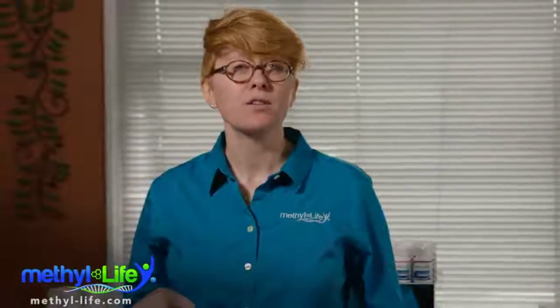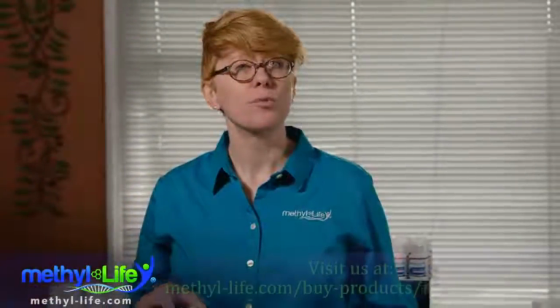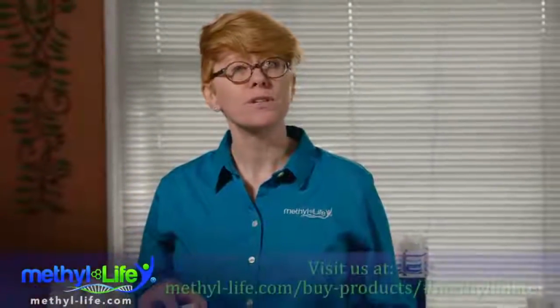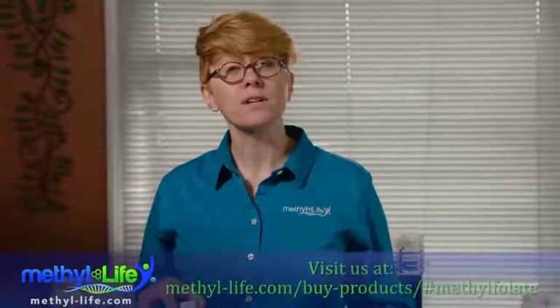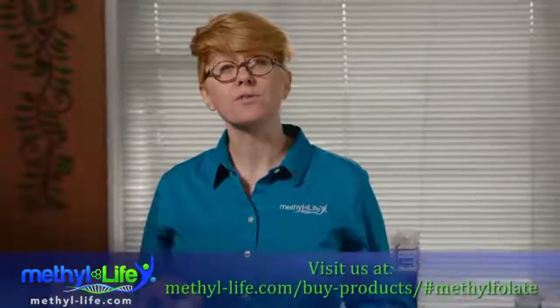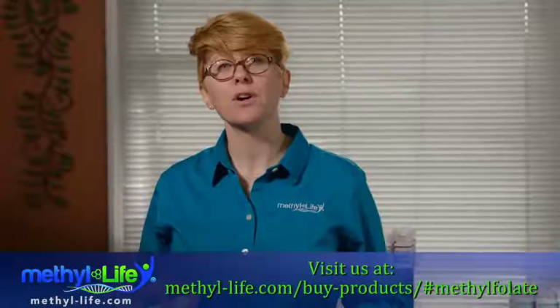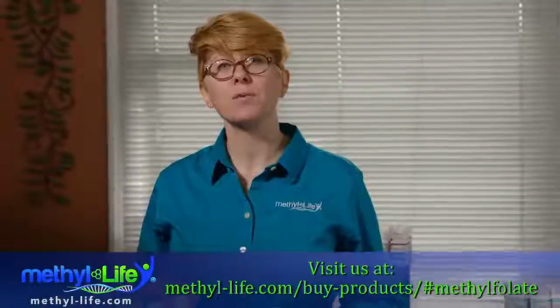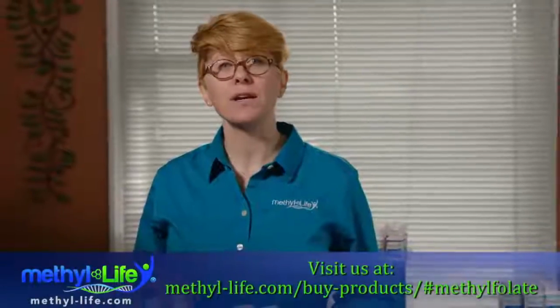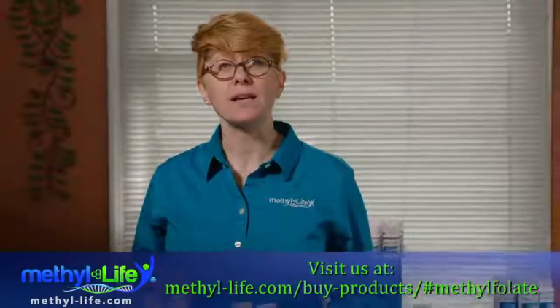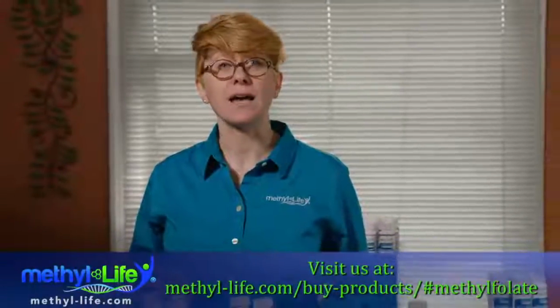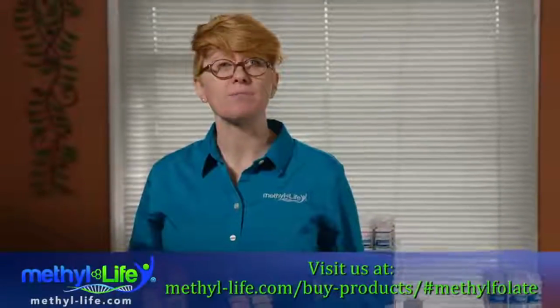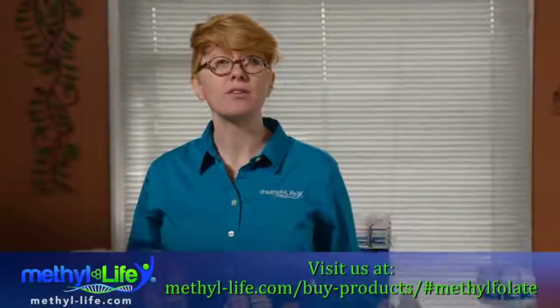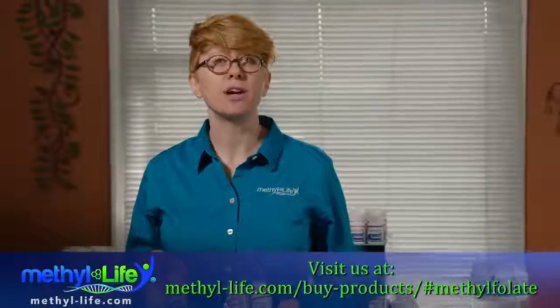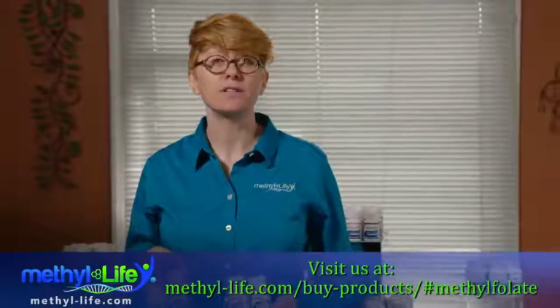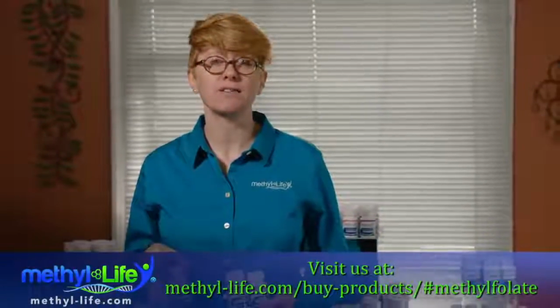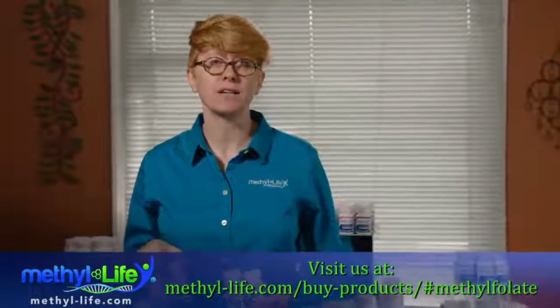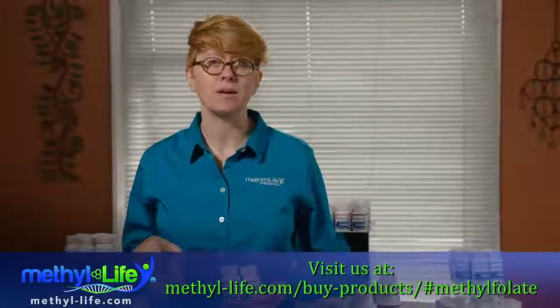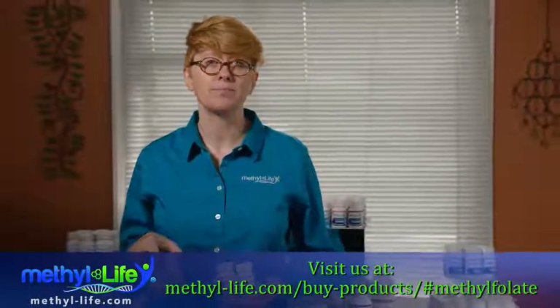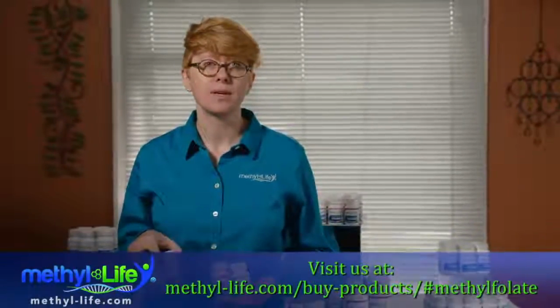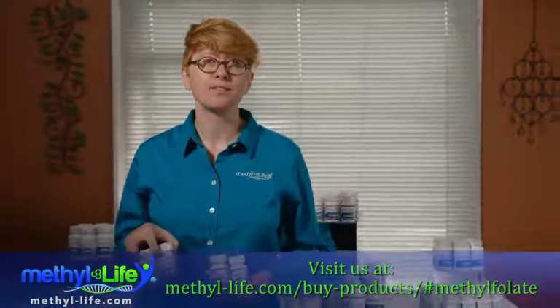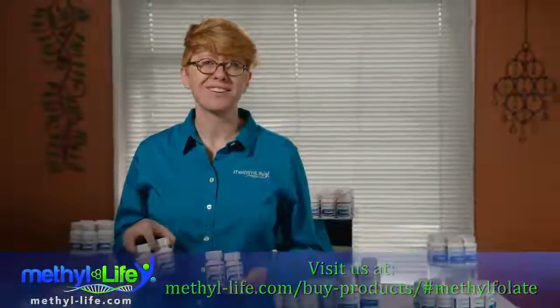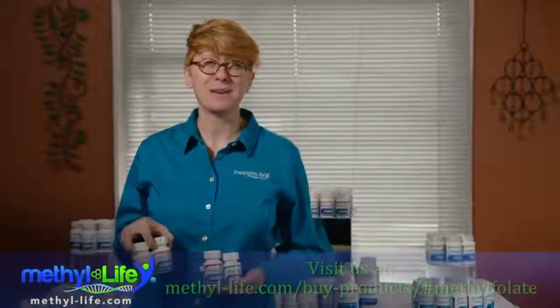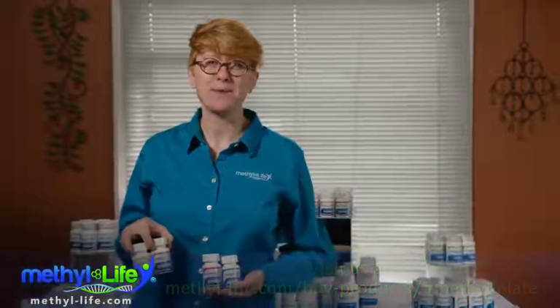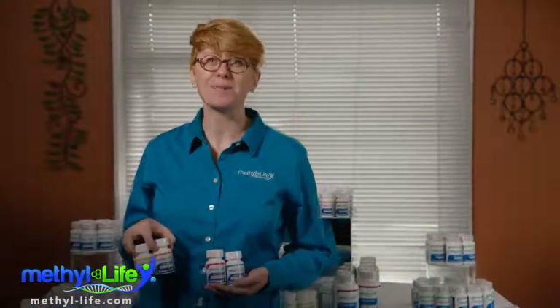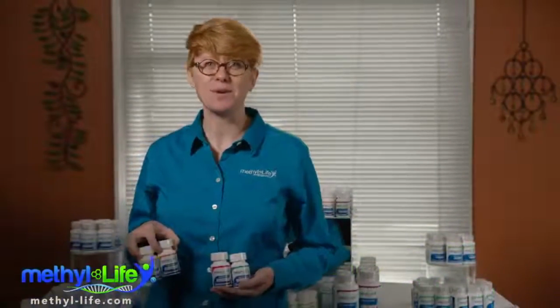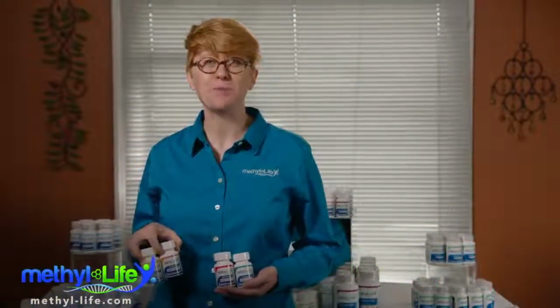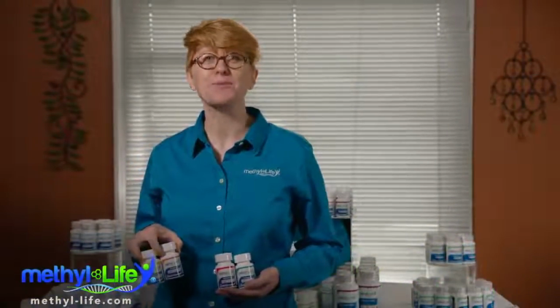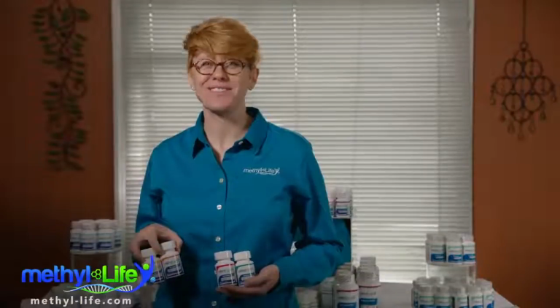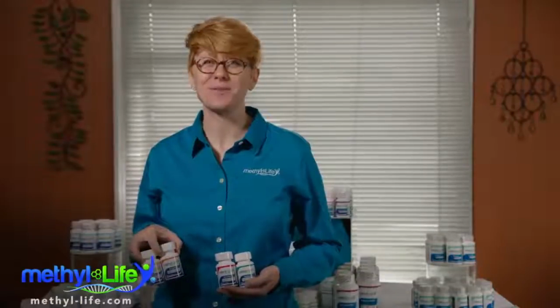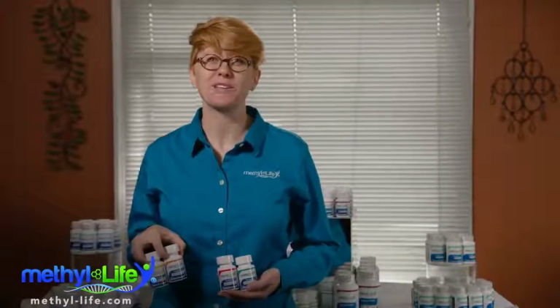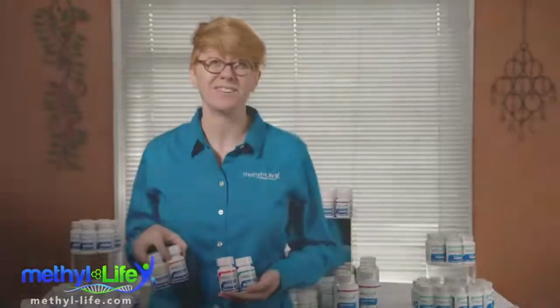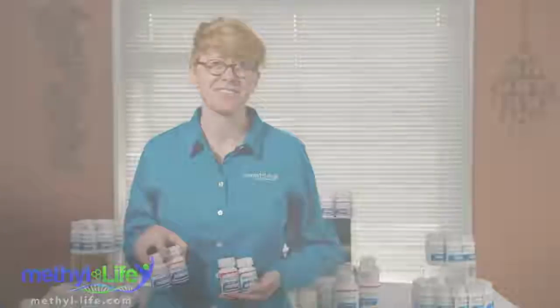For more details, visit our website at methyl-life.com. Until next time, I'm Jamie Hope, wishing you the best of health.